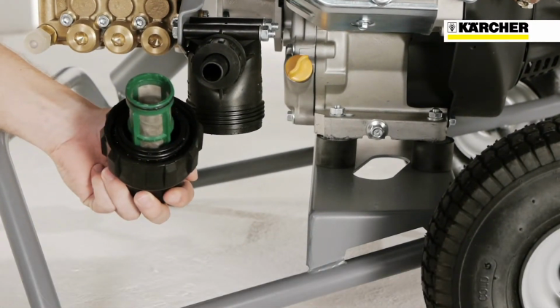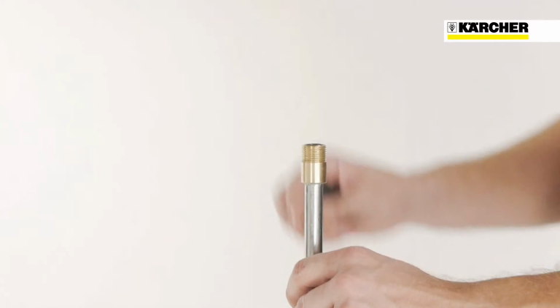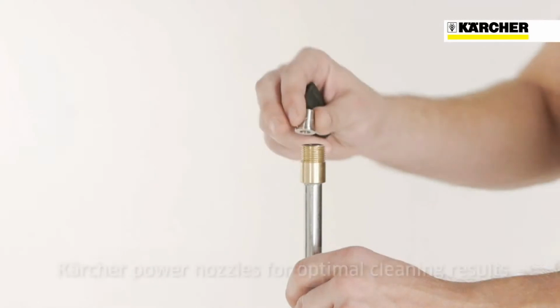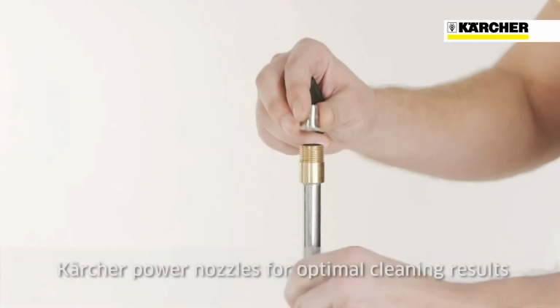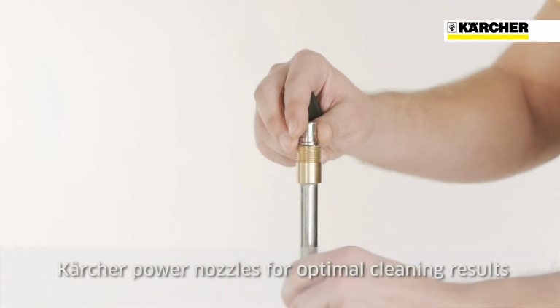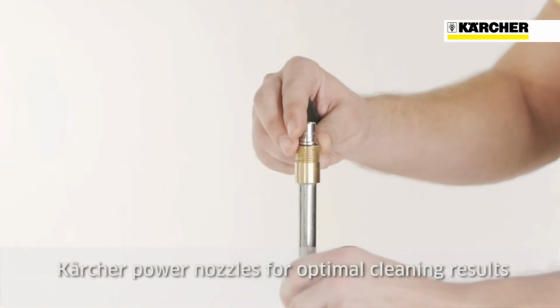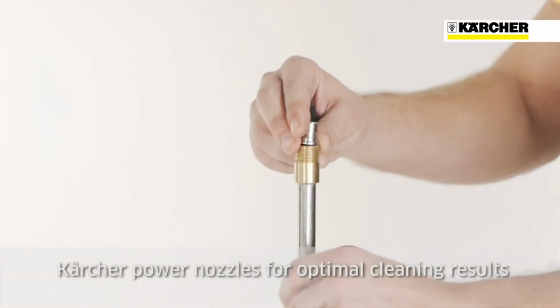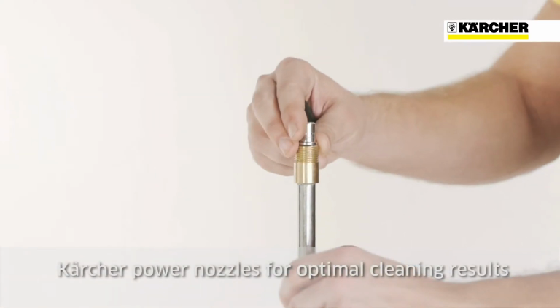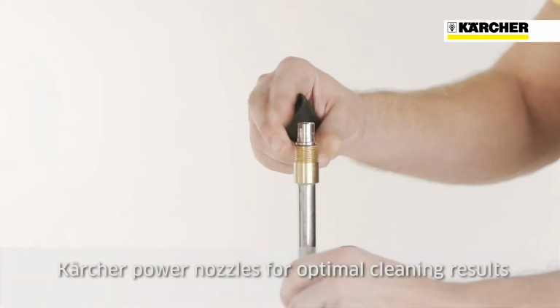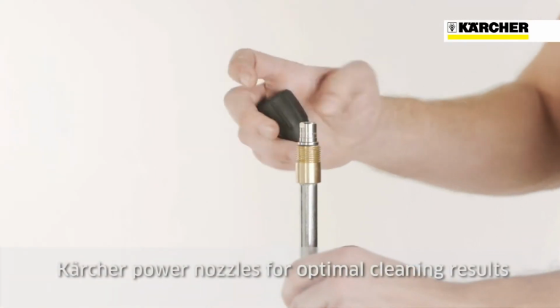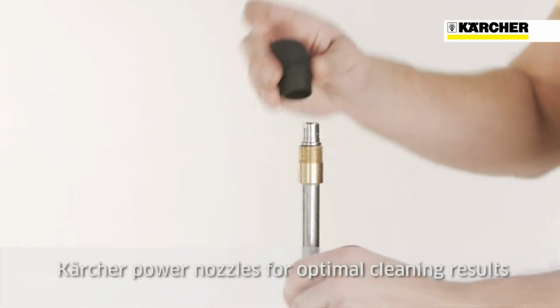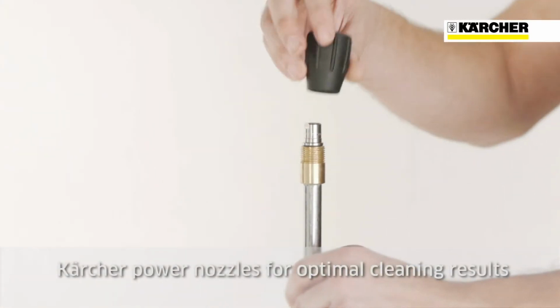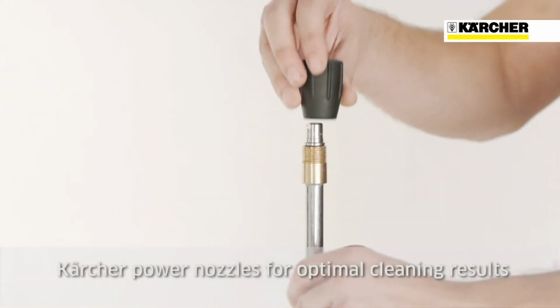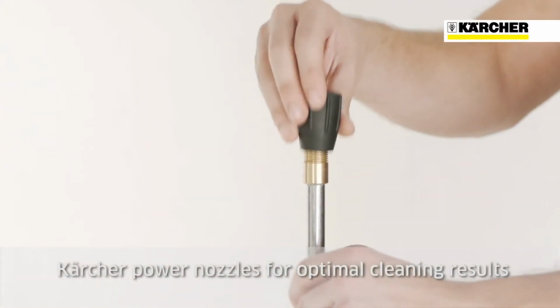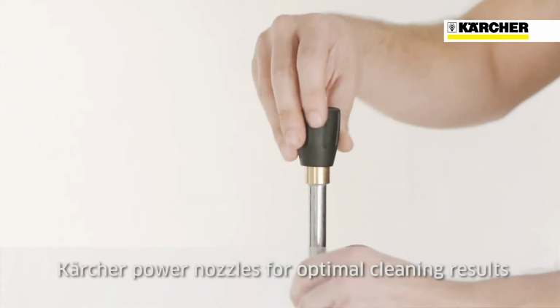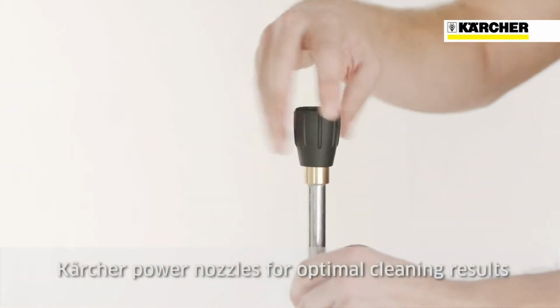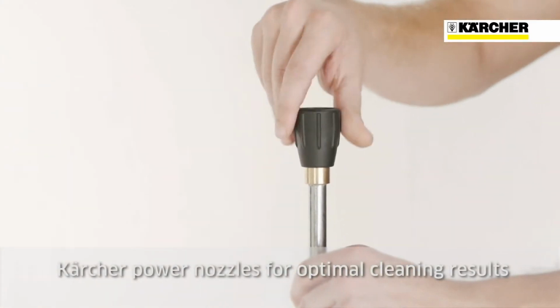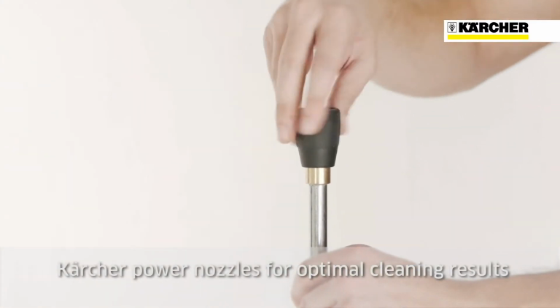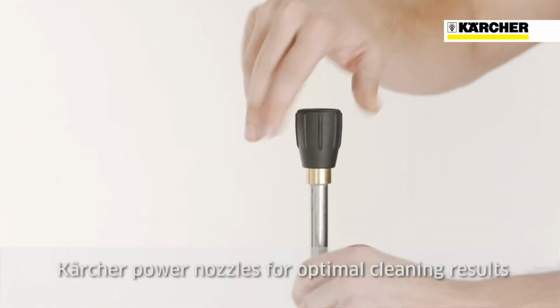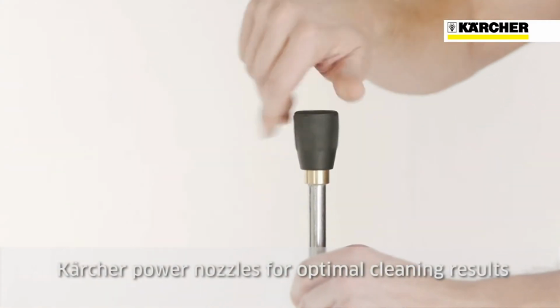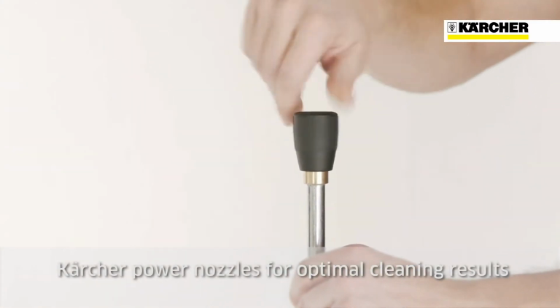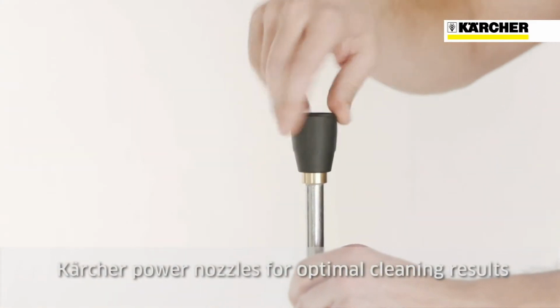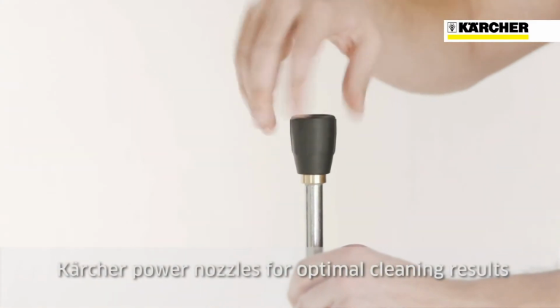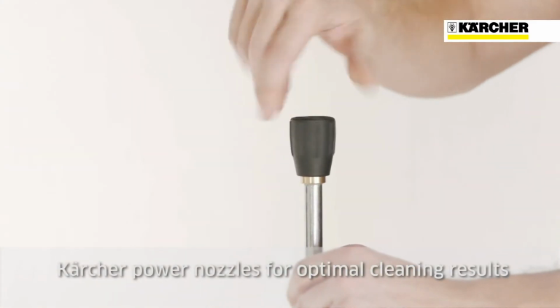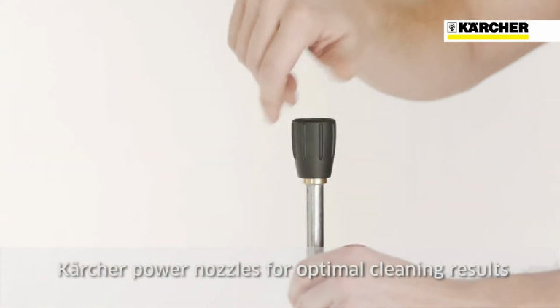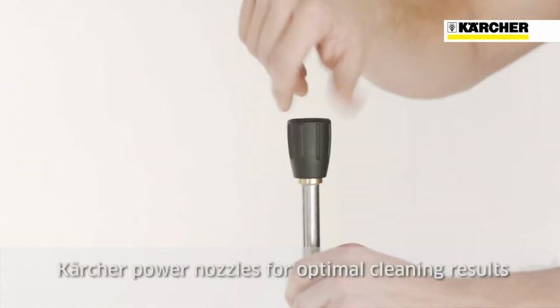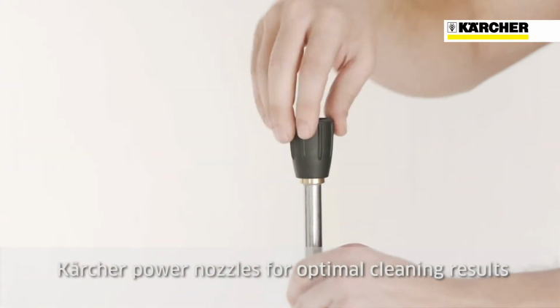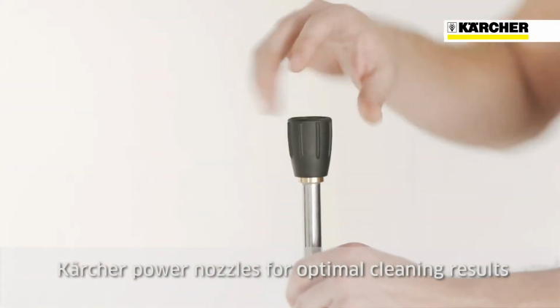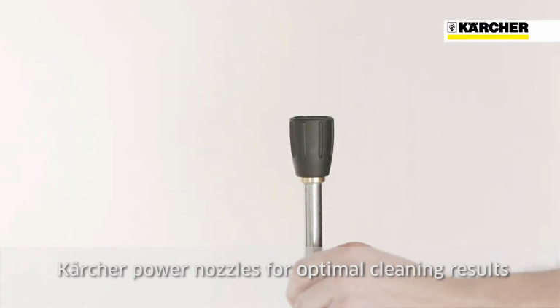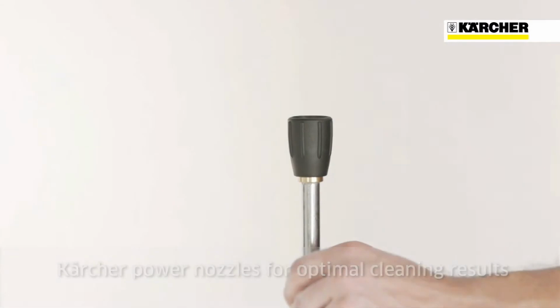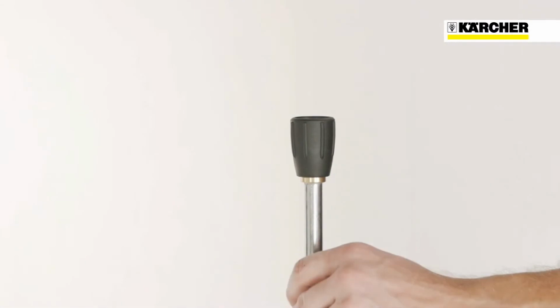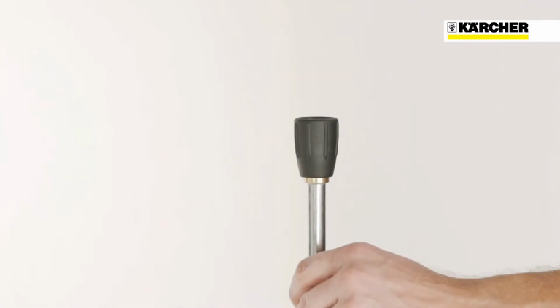All HD Gasoline Classic machines are equipped with Kärcher power nozzles for optimal cleaning performance.